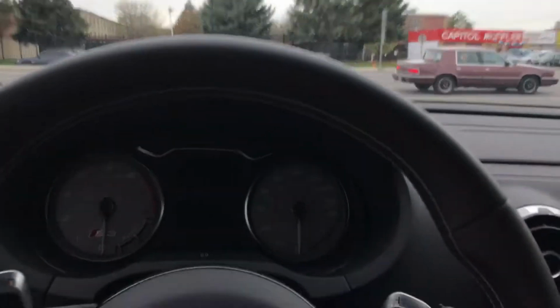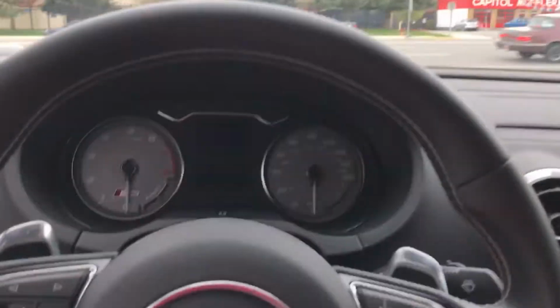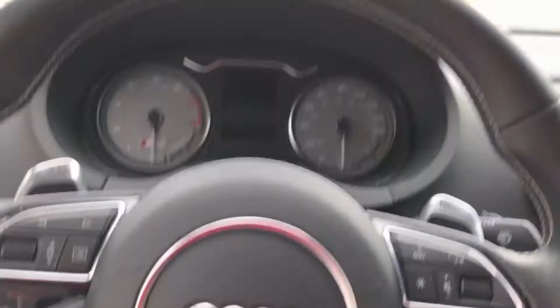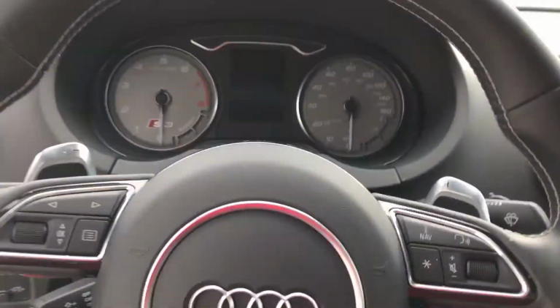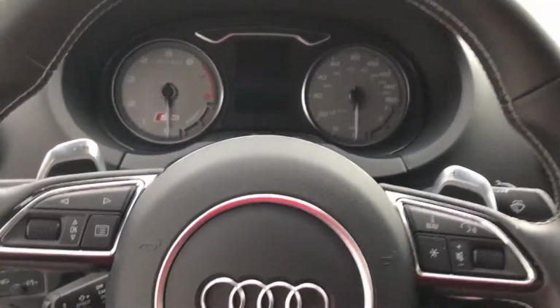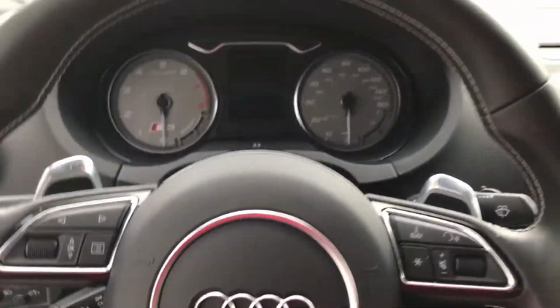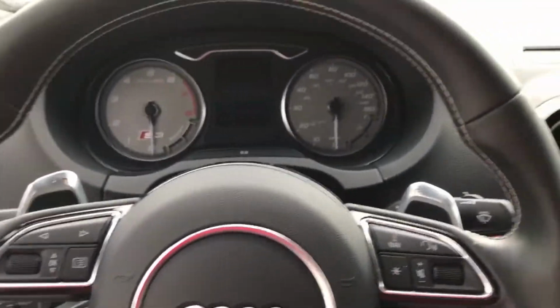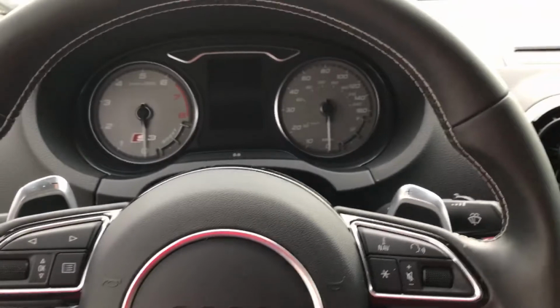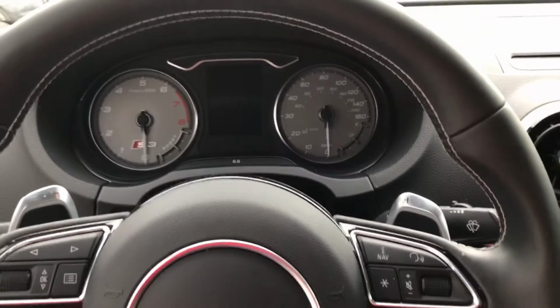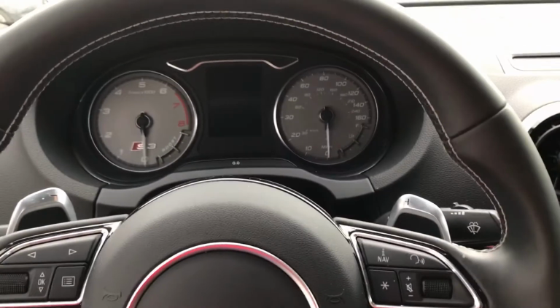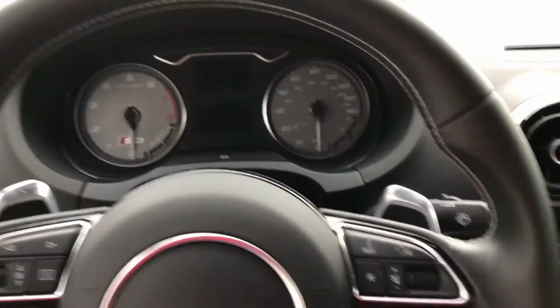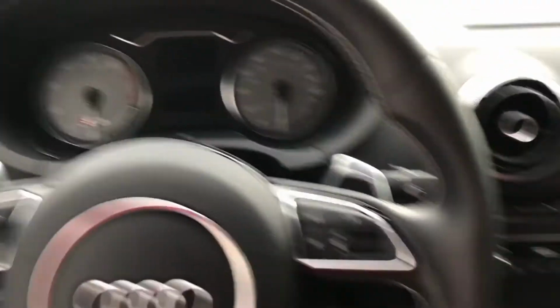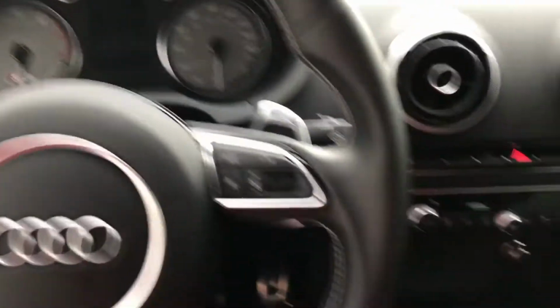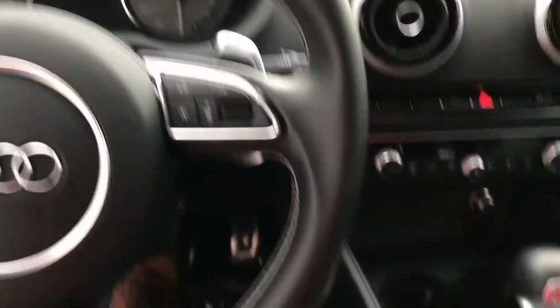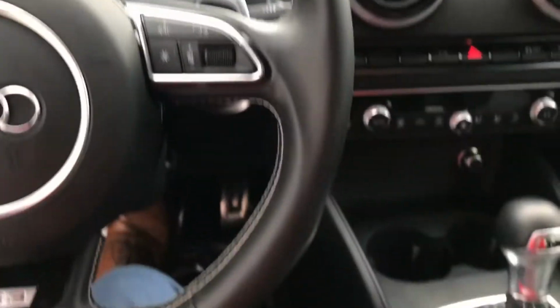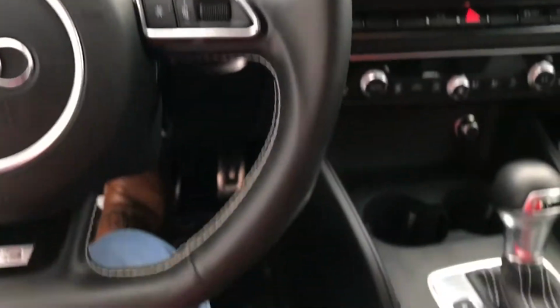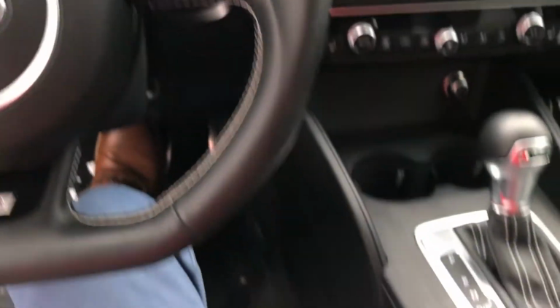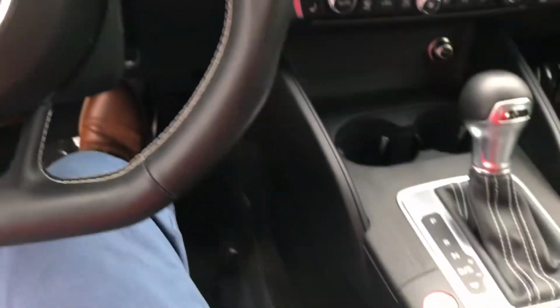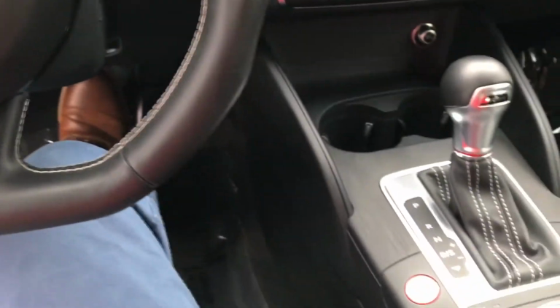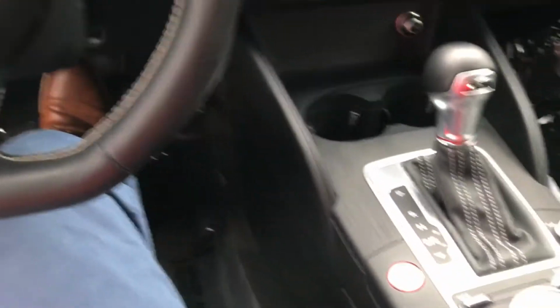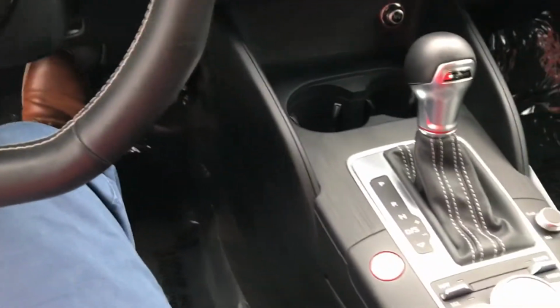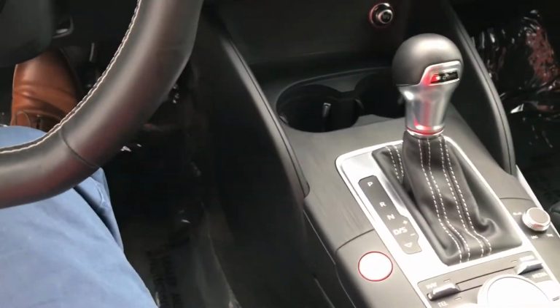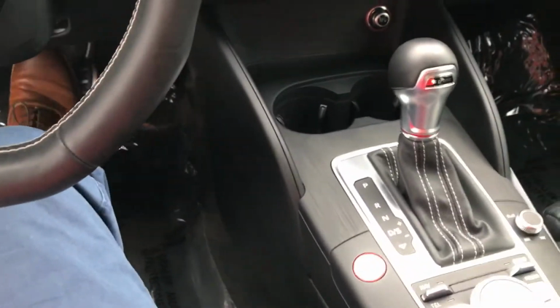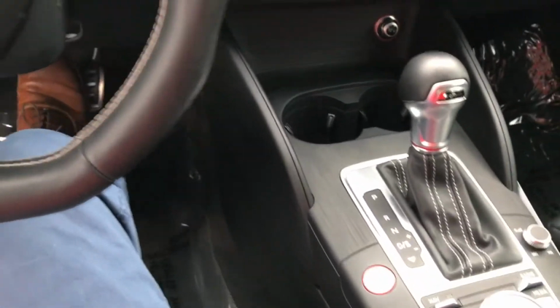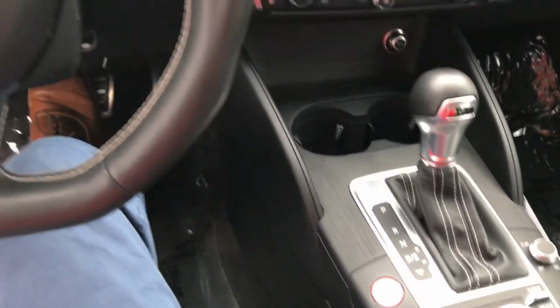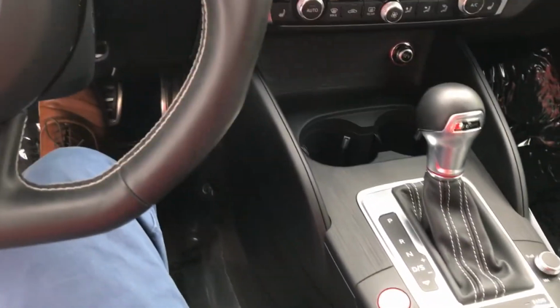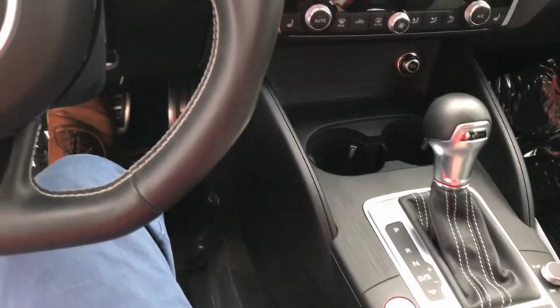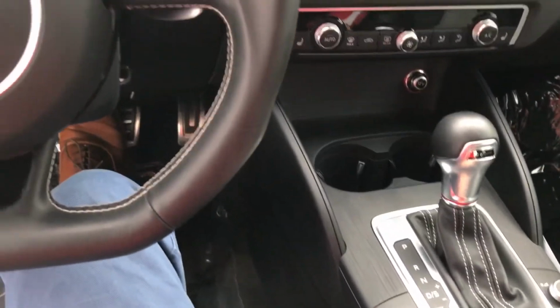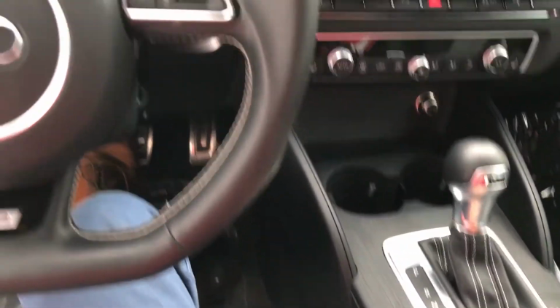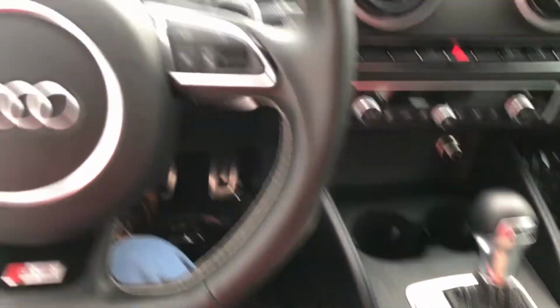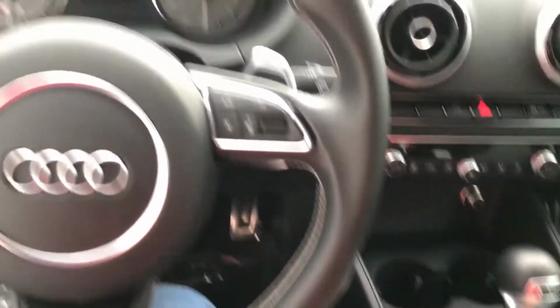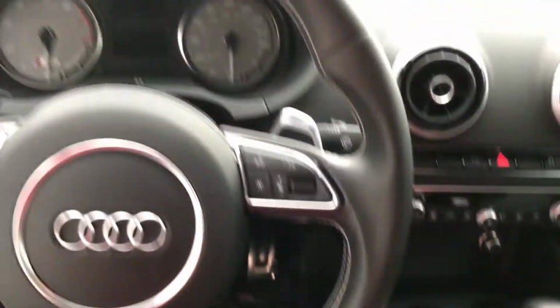Let's go ahead and start it up. Put our foot on the brake and tap the button to go.